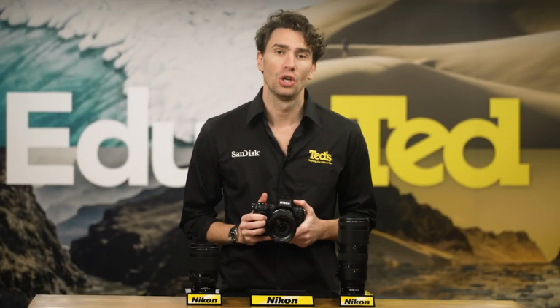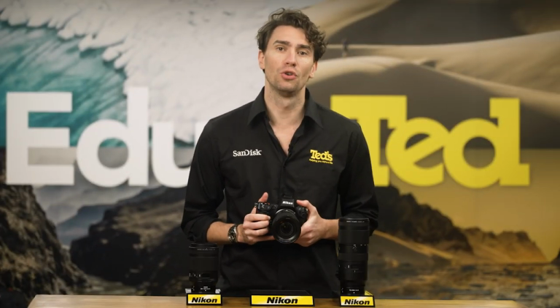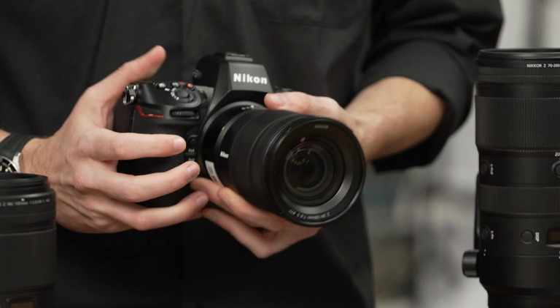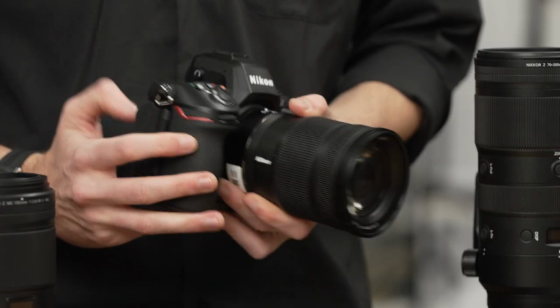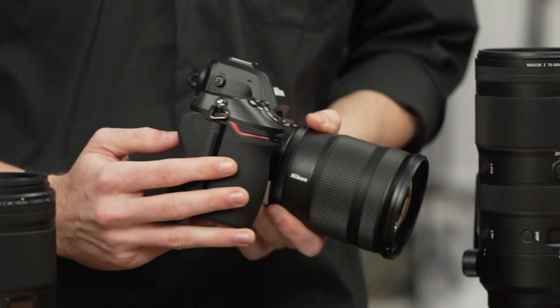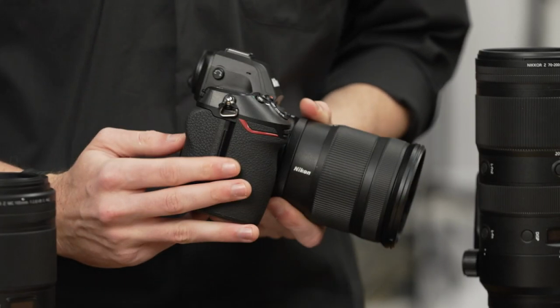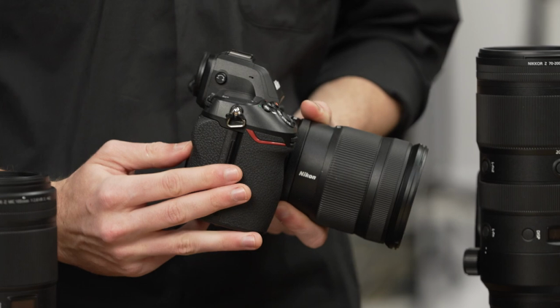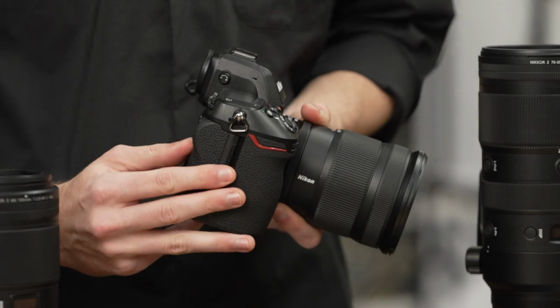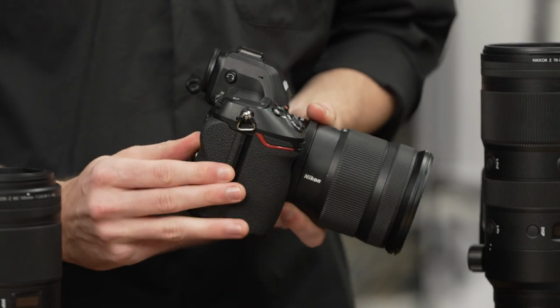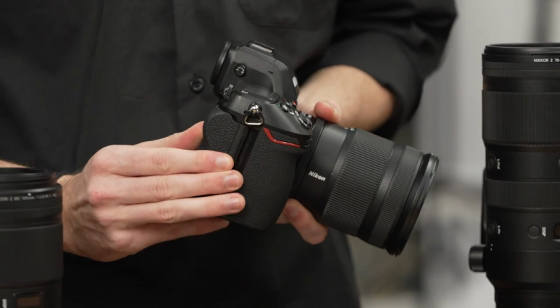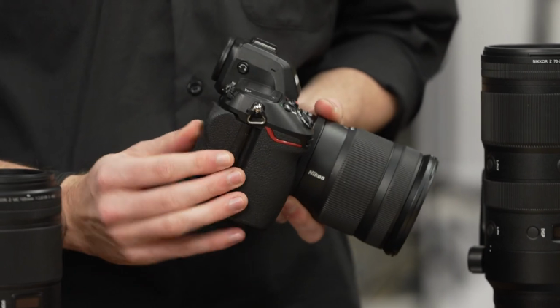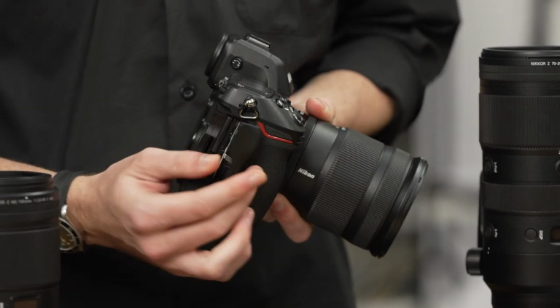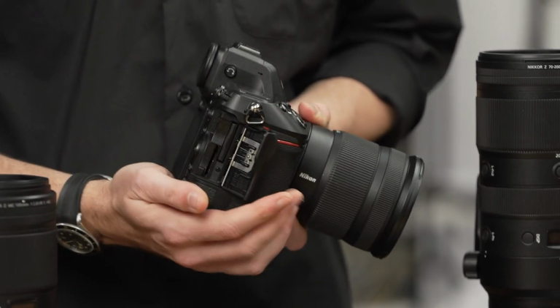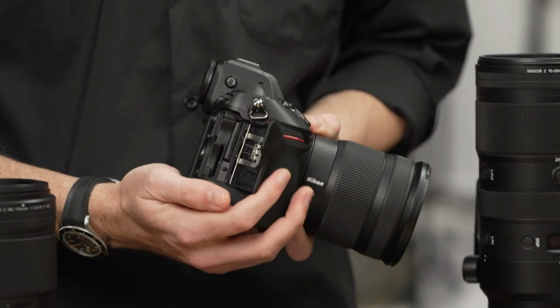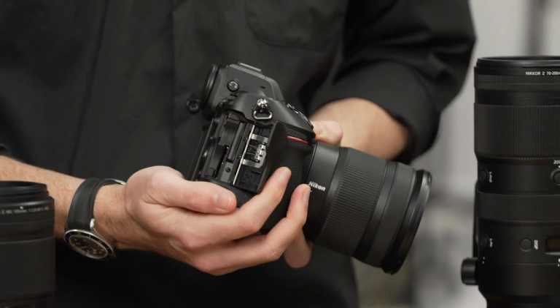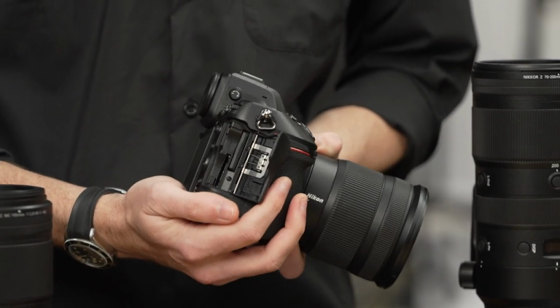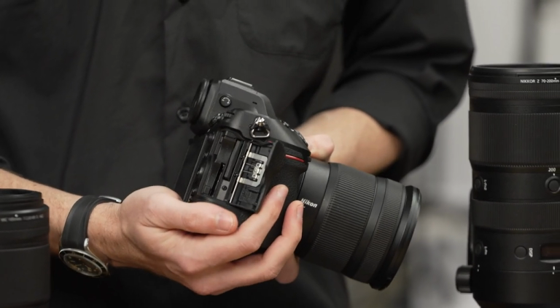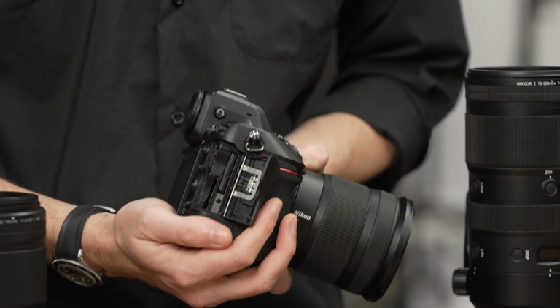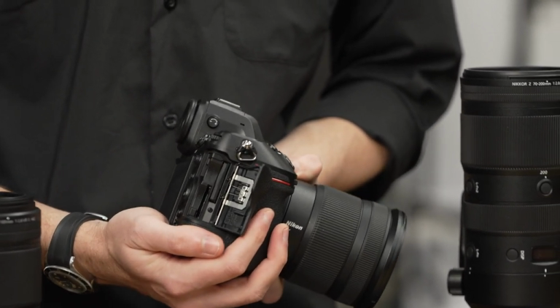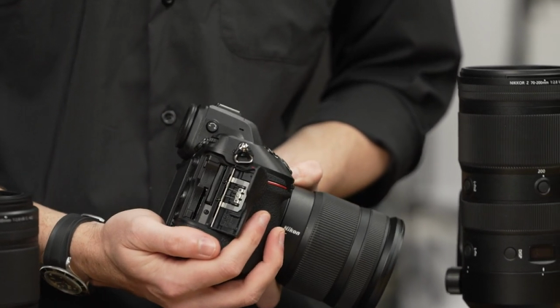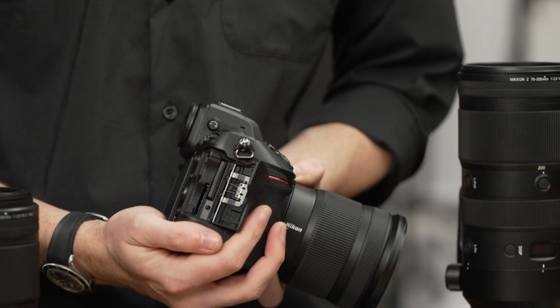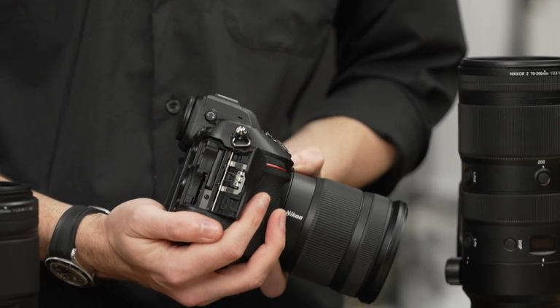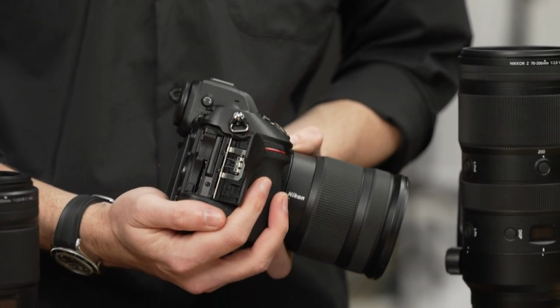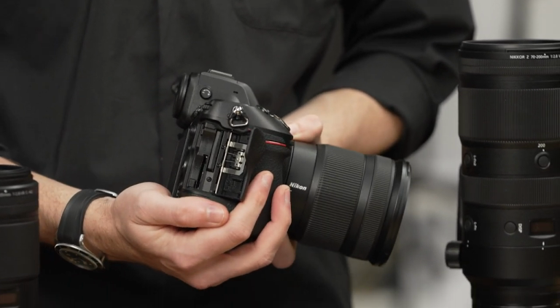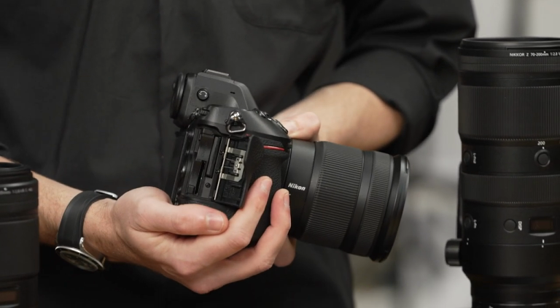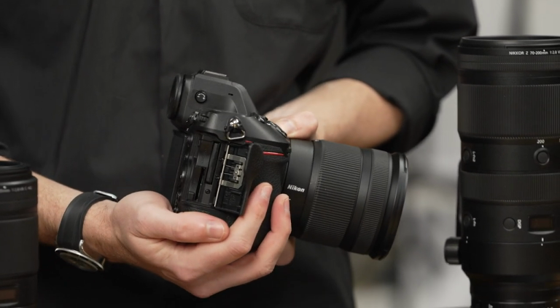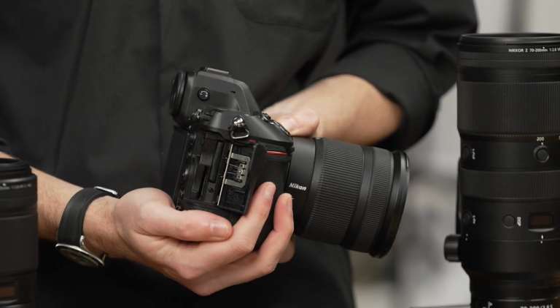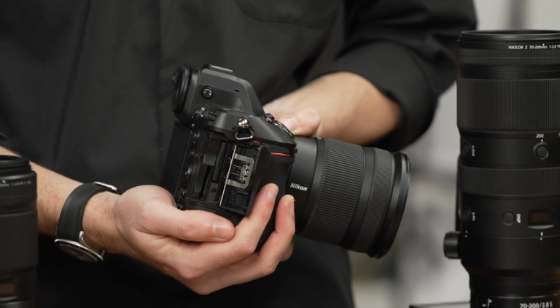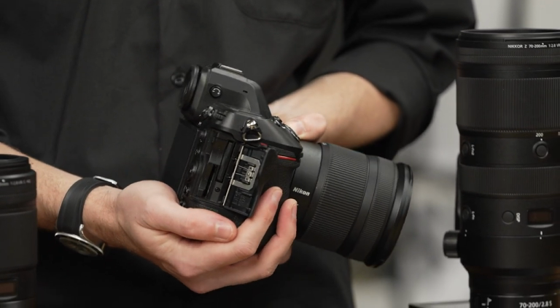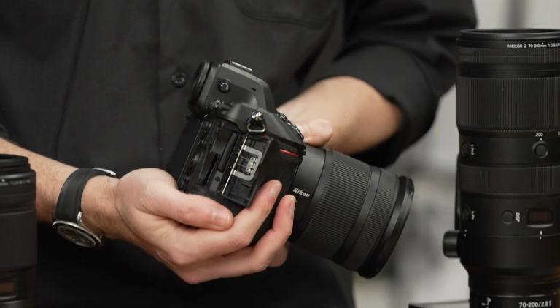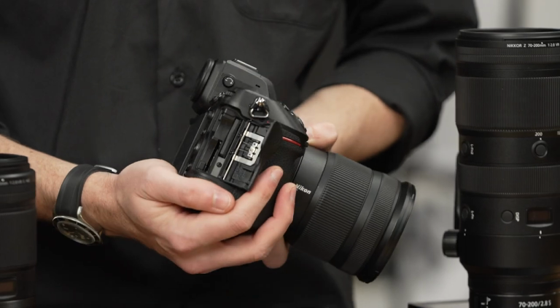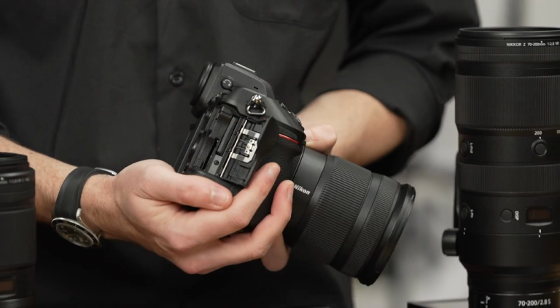Dual memory card slots can be found on this camera, so managing the larger files that the high resolution provides is that bit simpler.